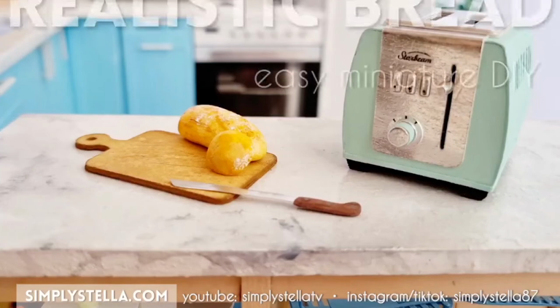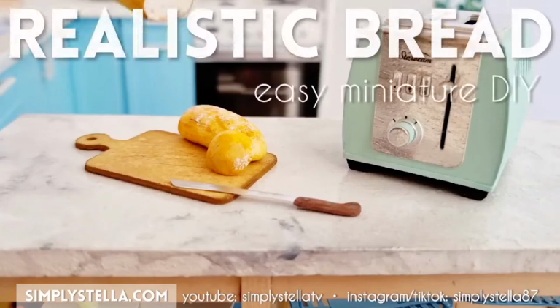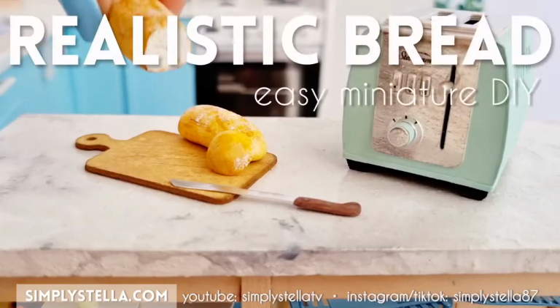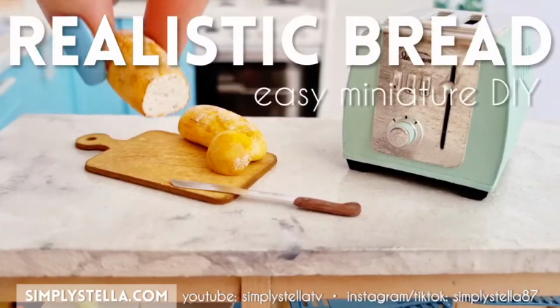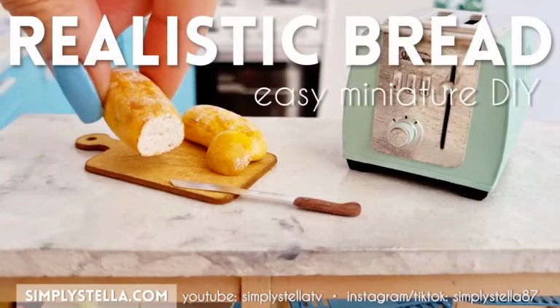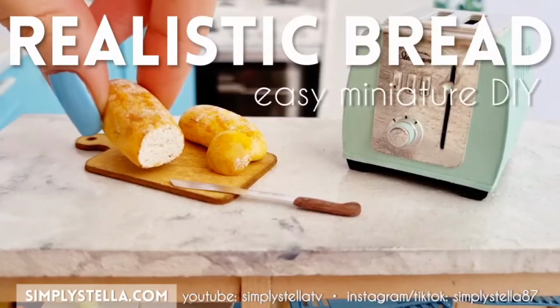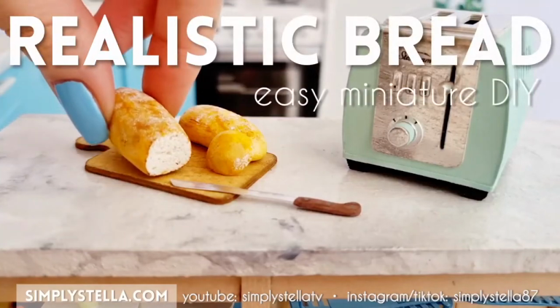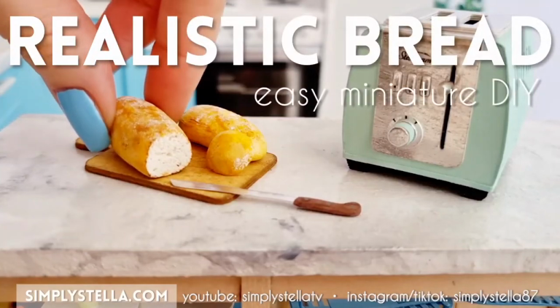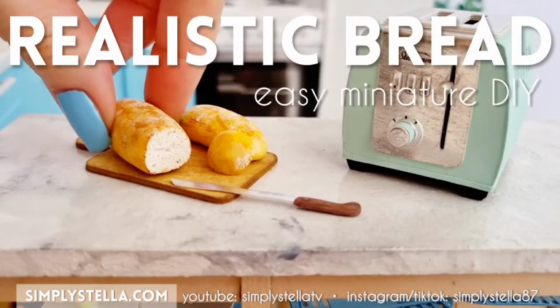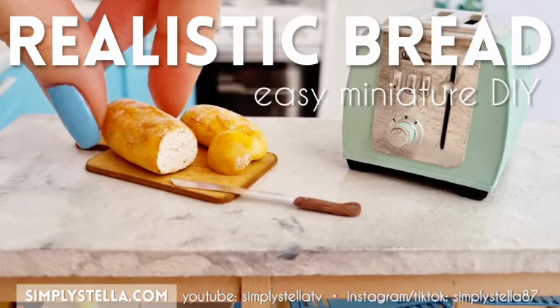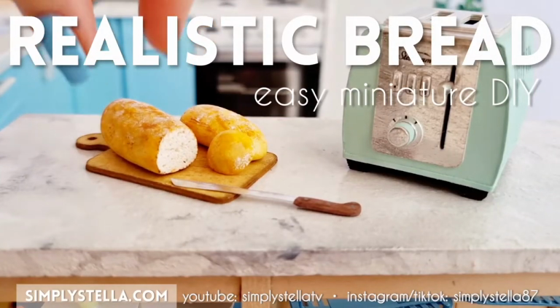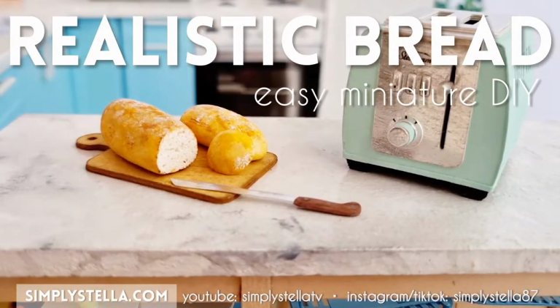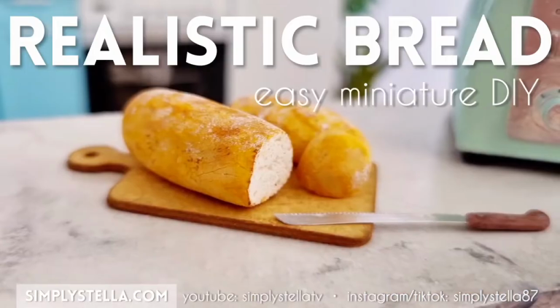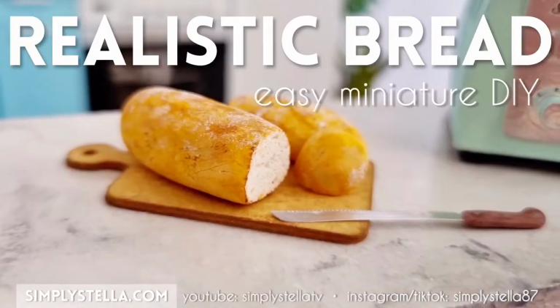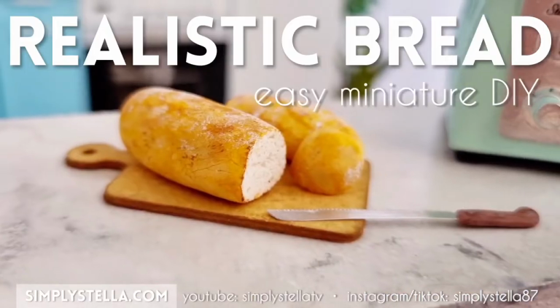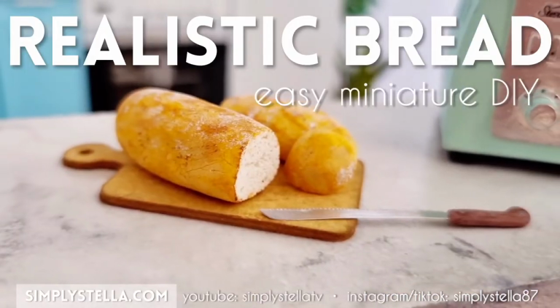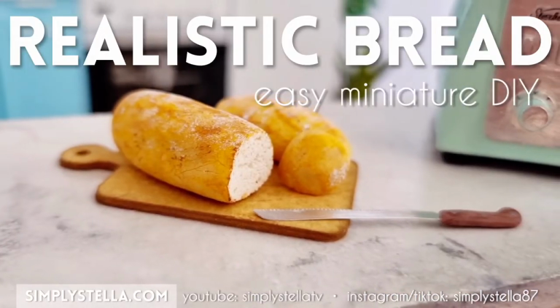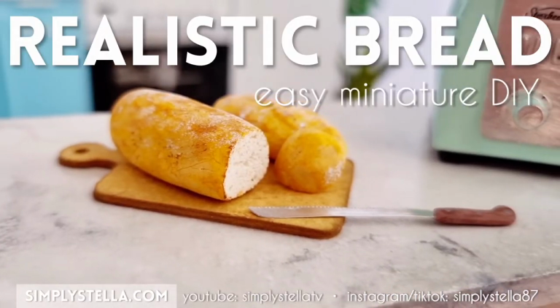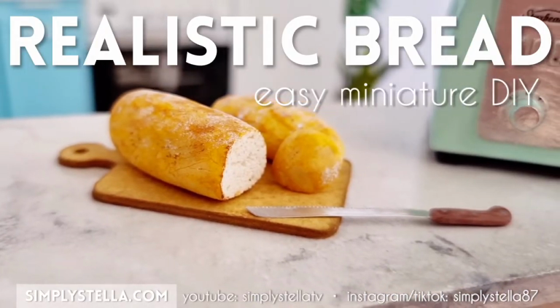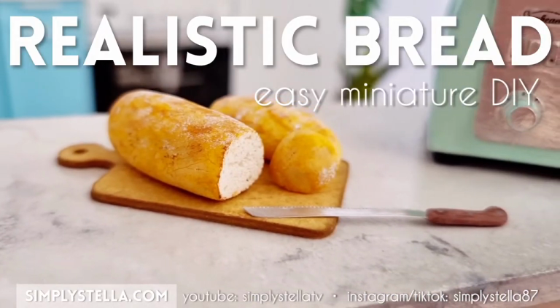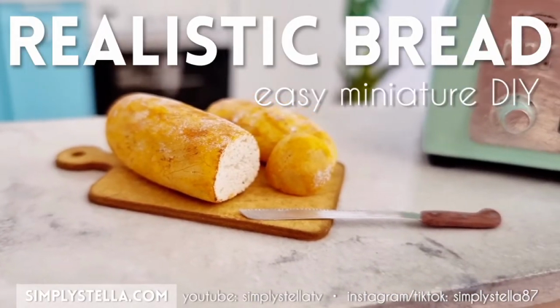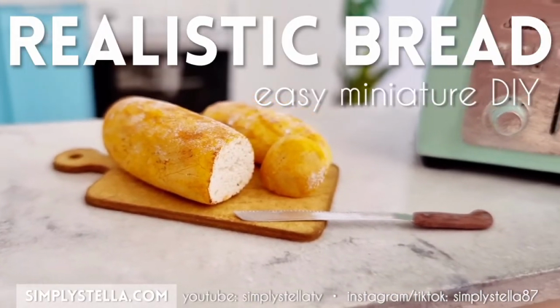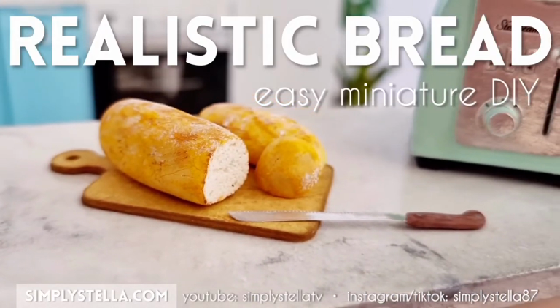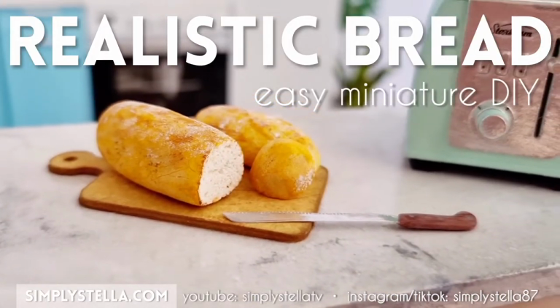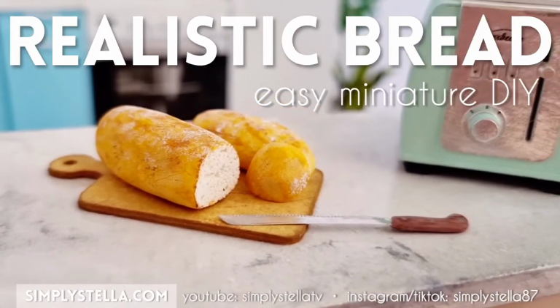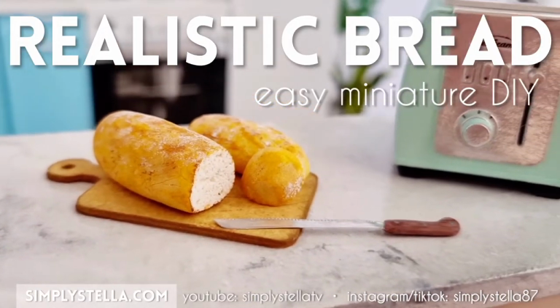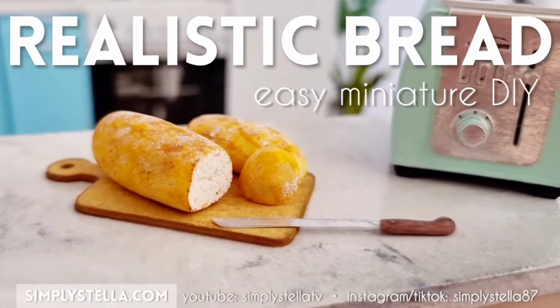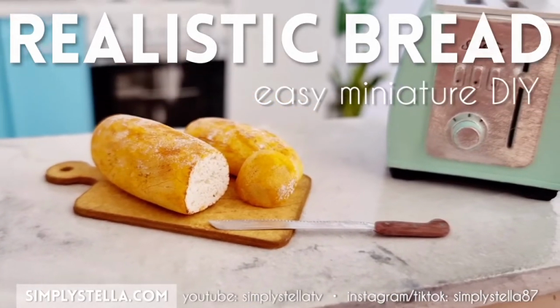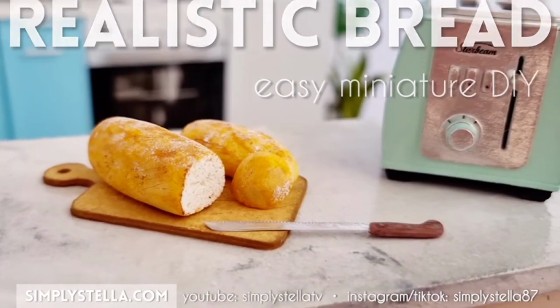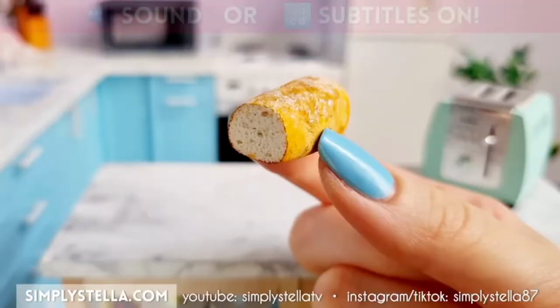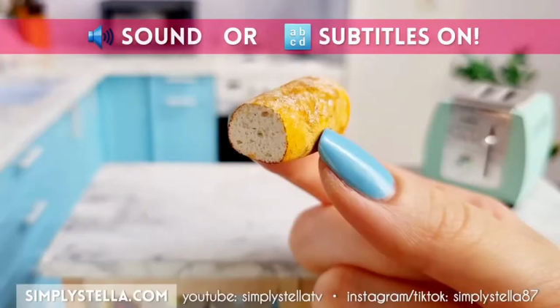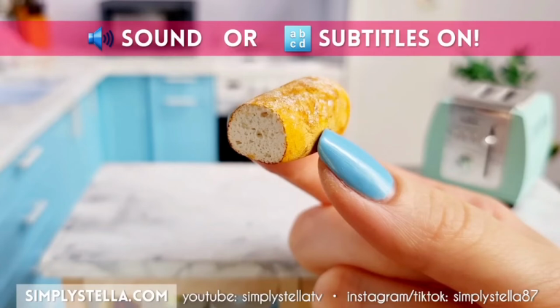Hi guys! In this video I'm gonna show you how to make this realistic looking miniature bread in less than 10 minutes.